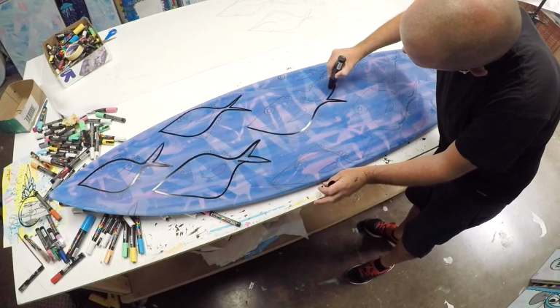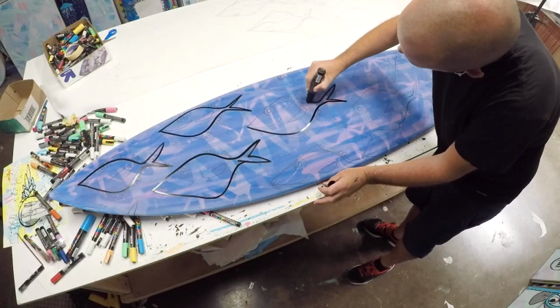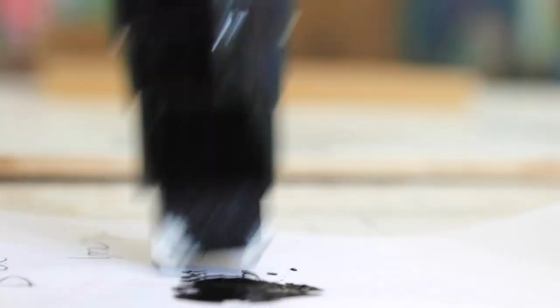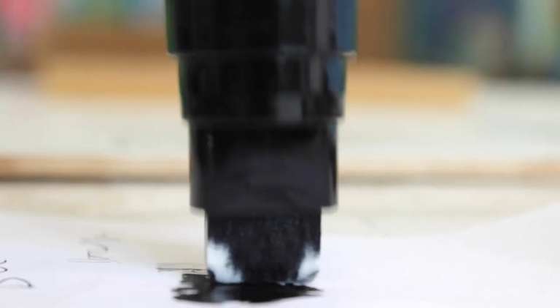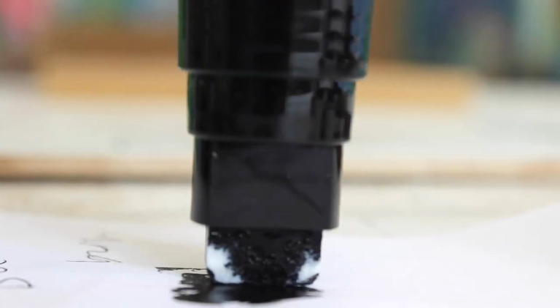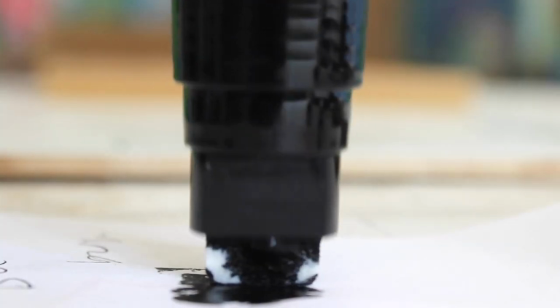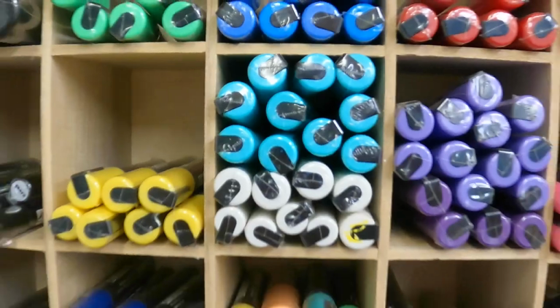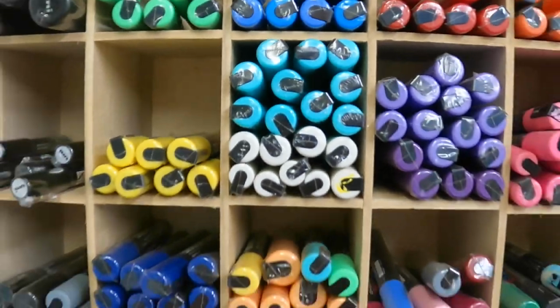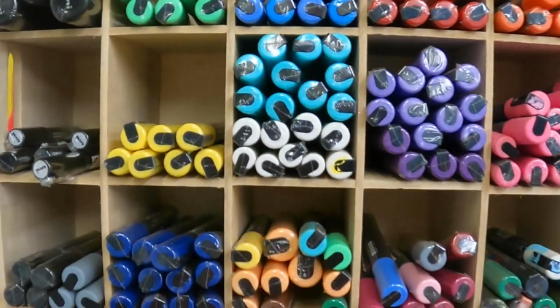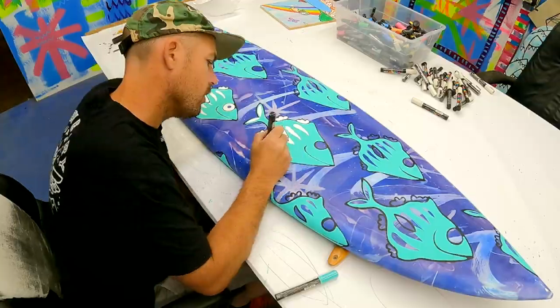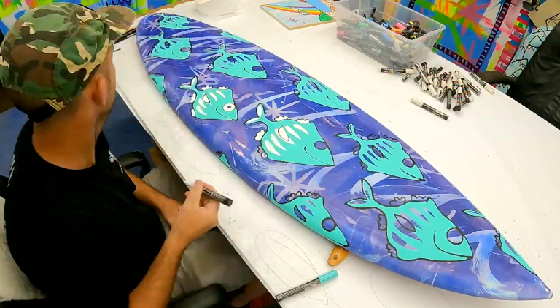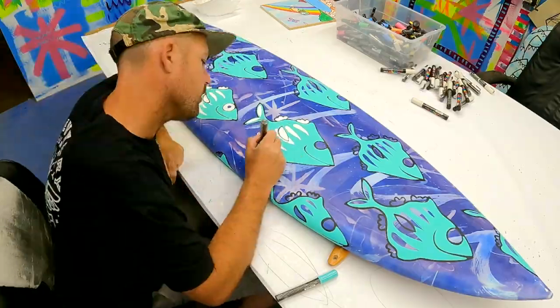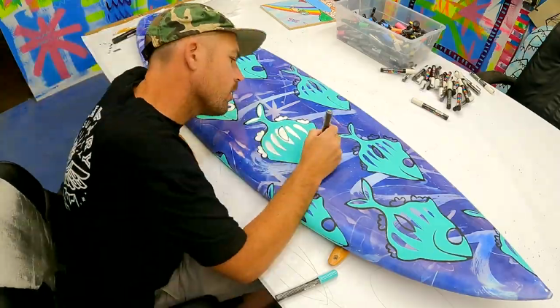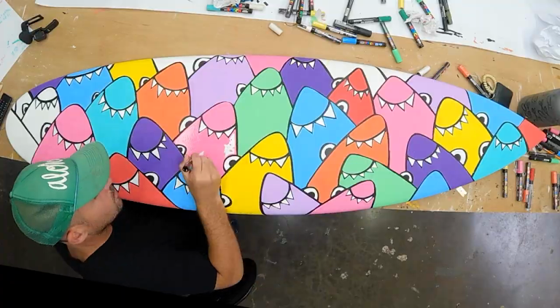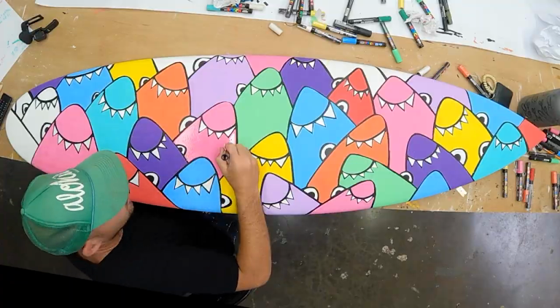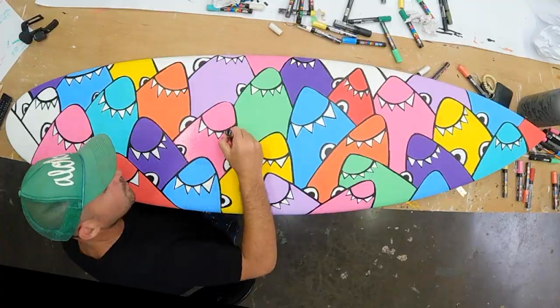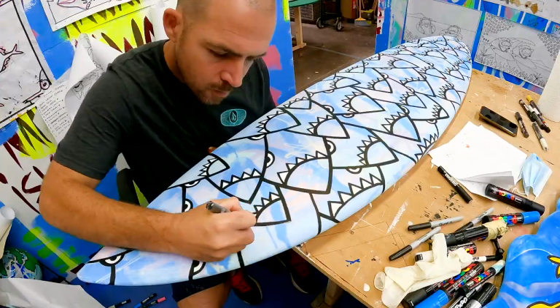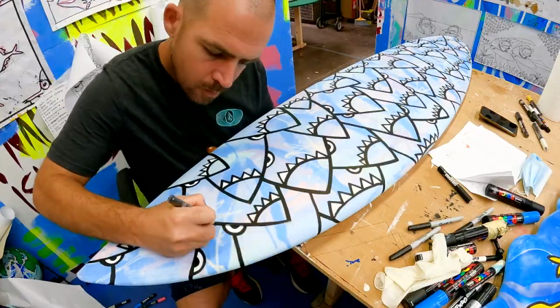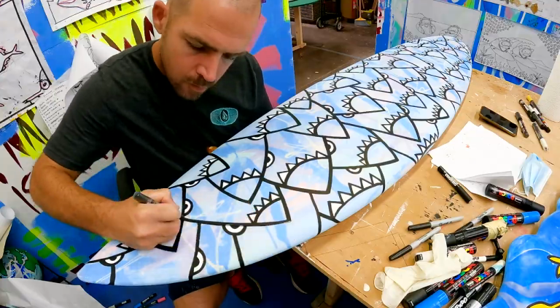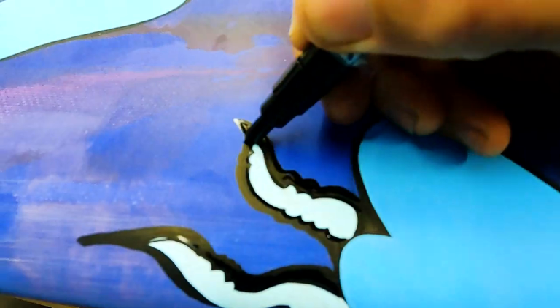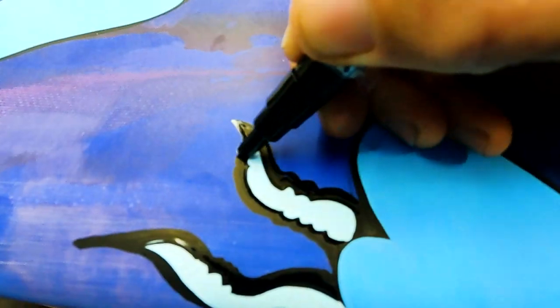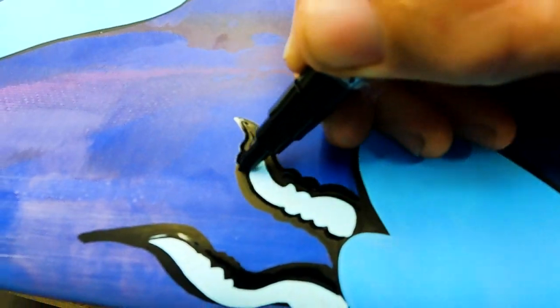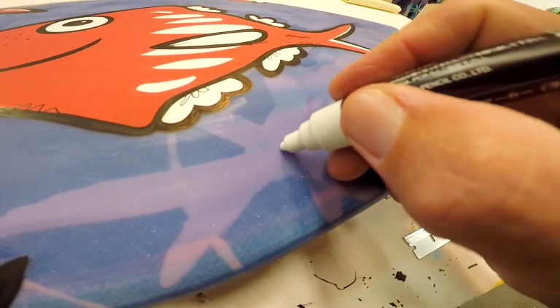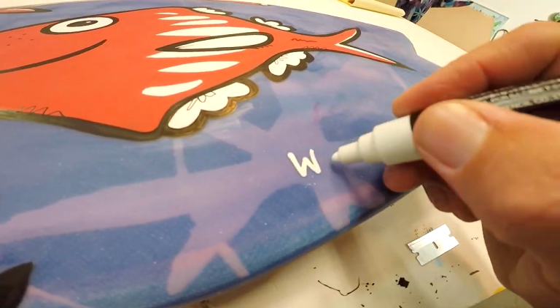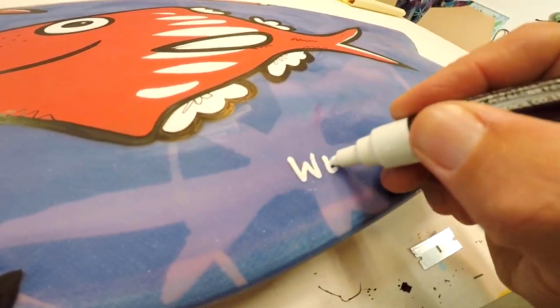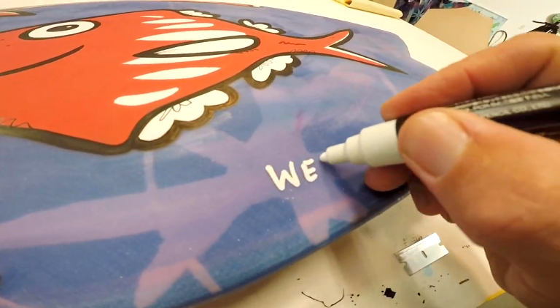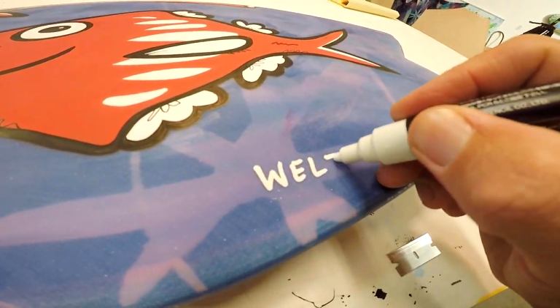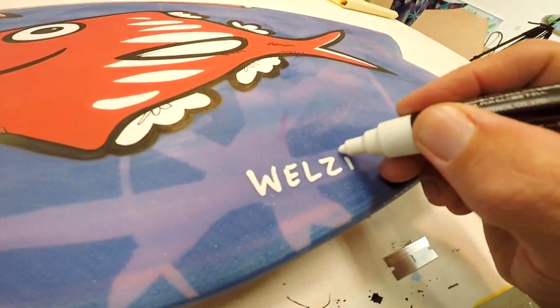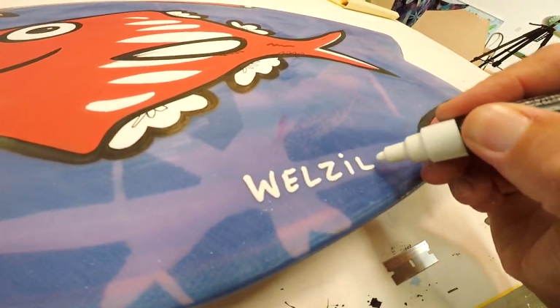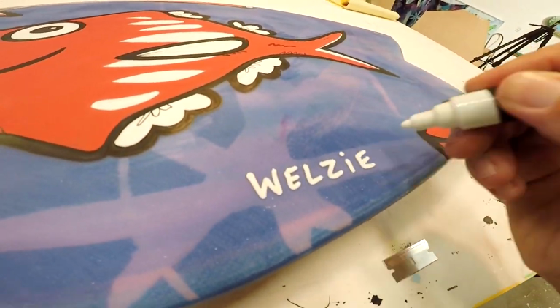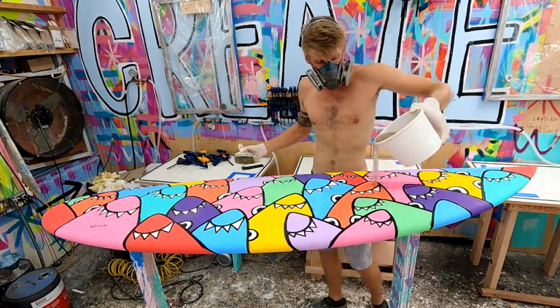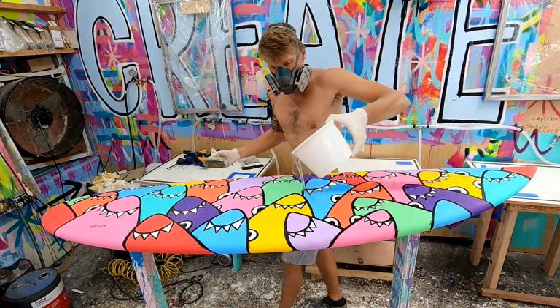Using Posca pens, I do all of my line work and color work before the surfboard gets its final layer of resin.